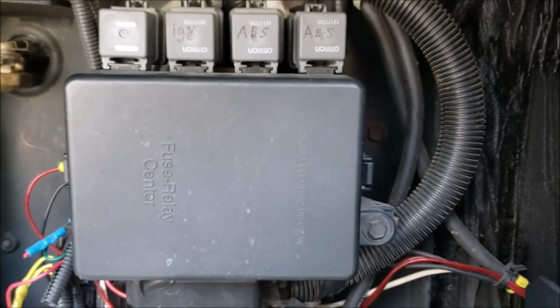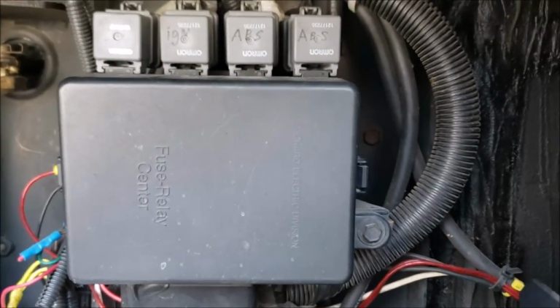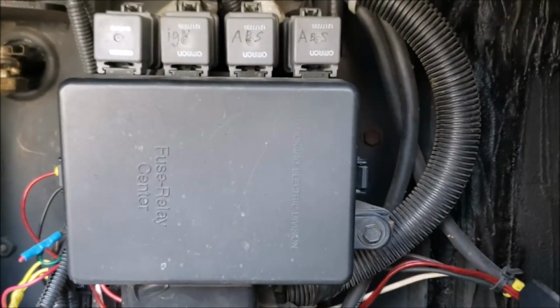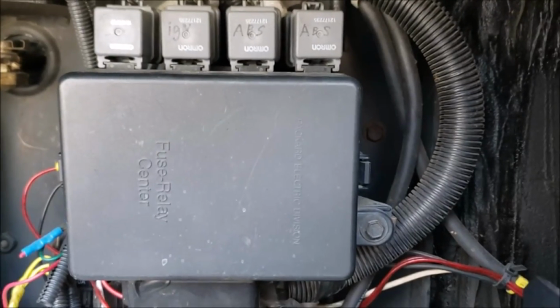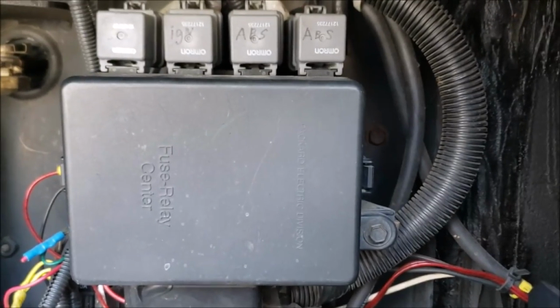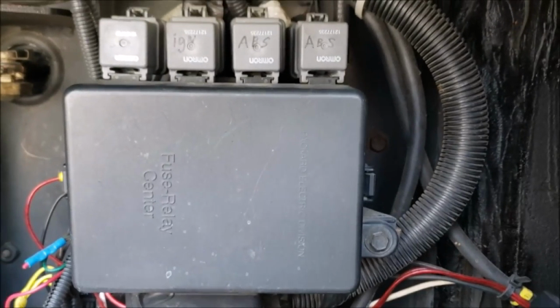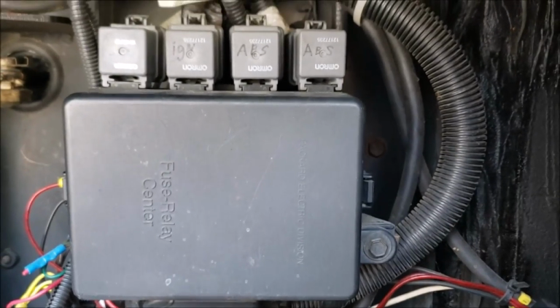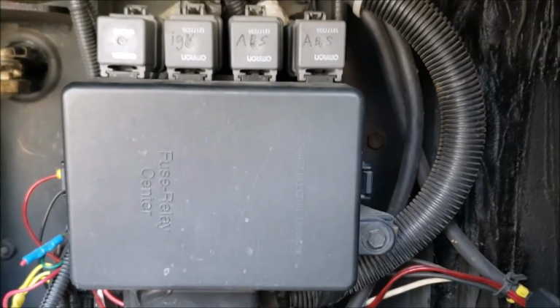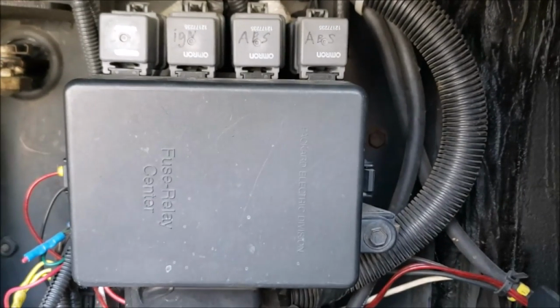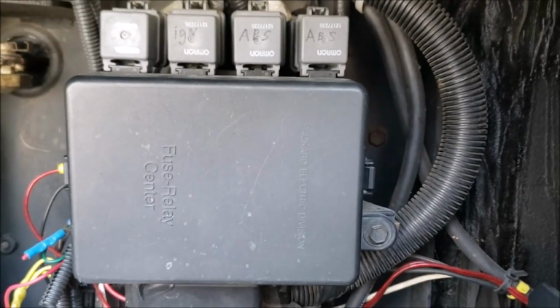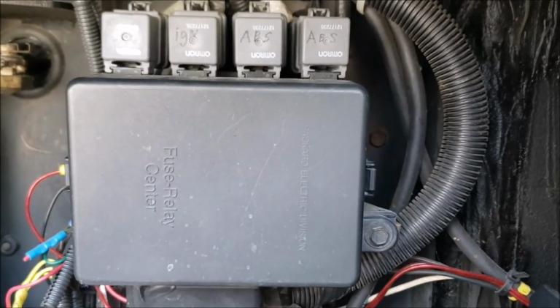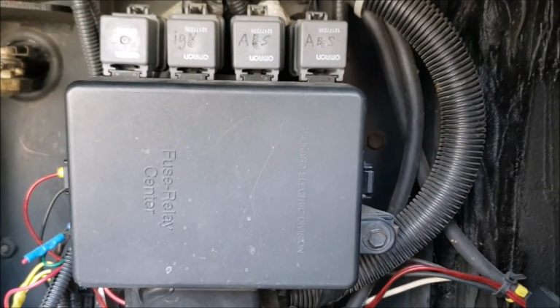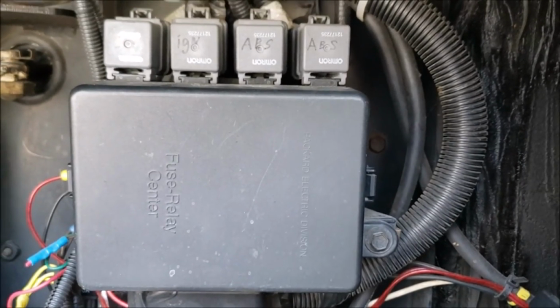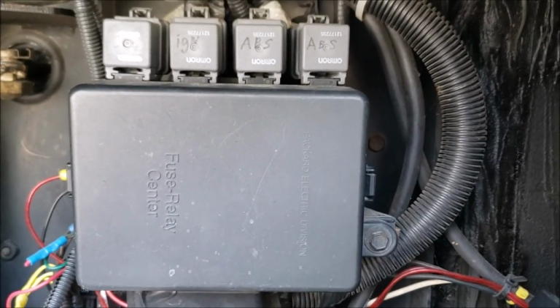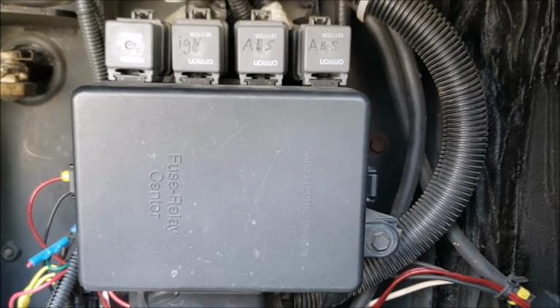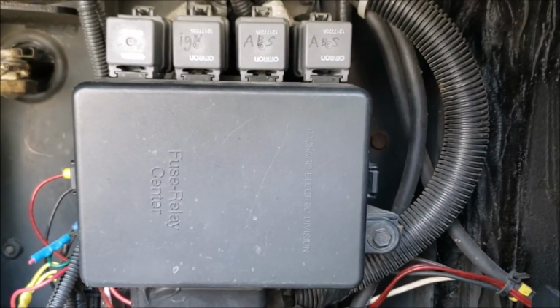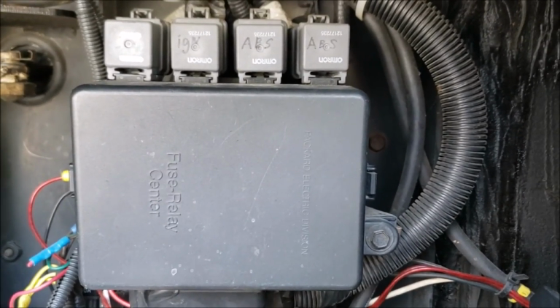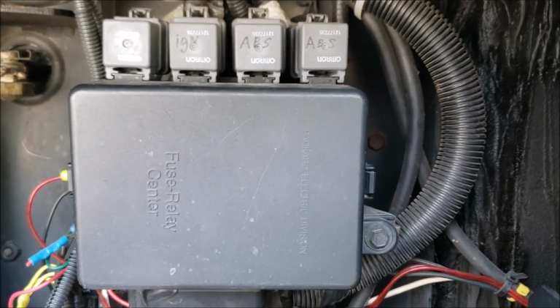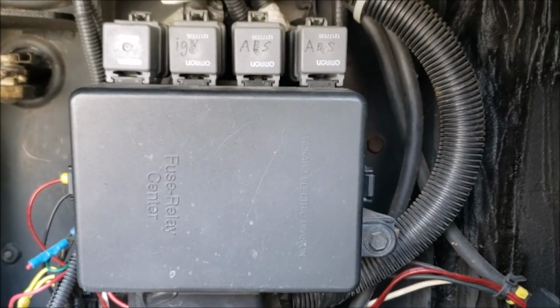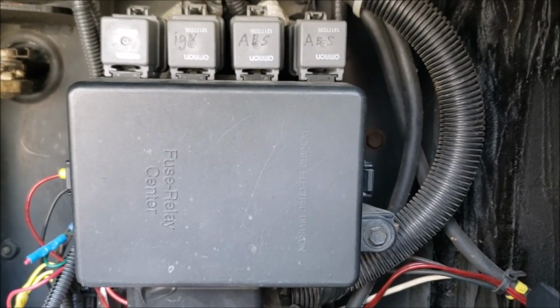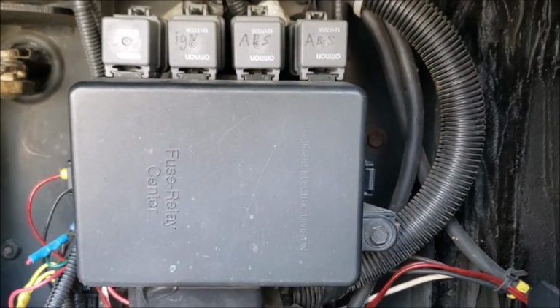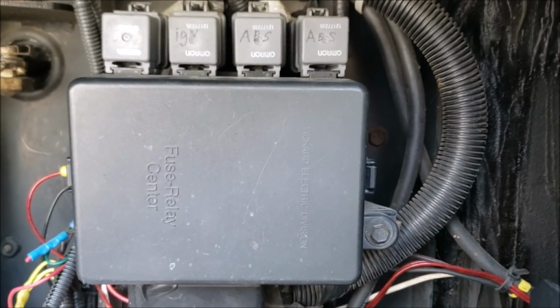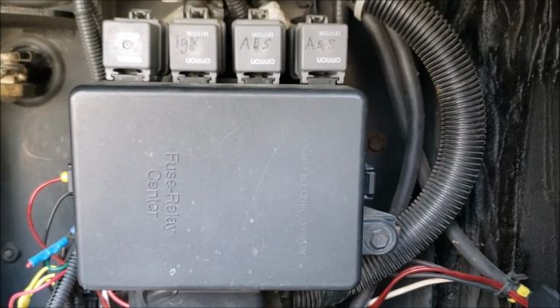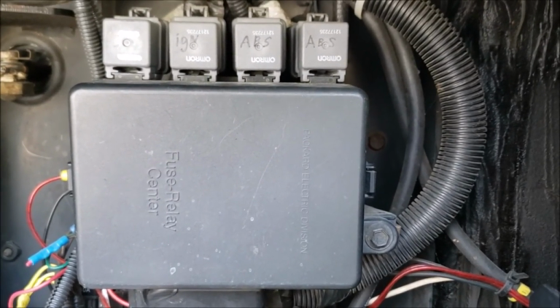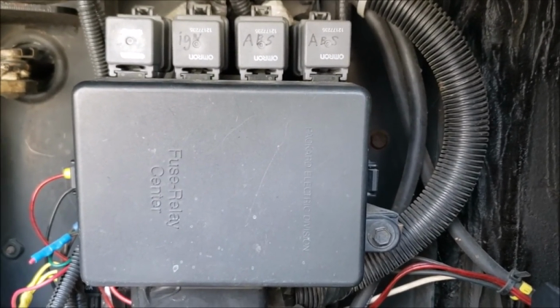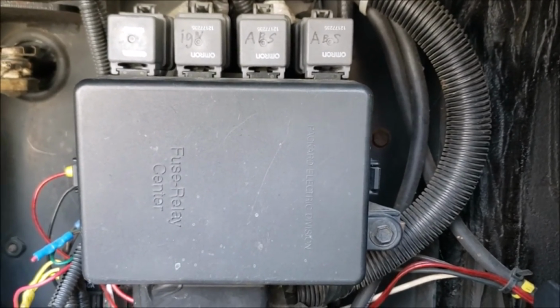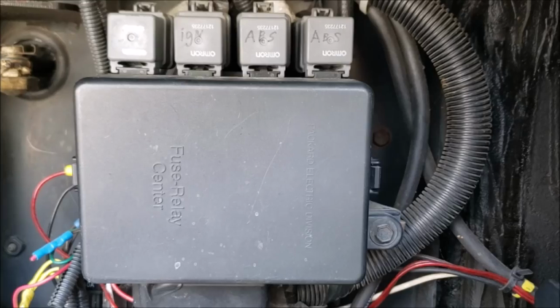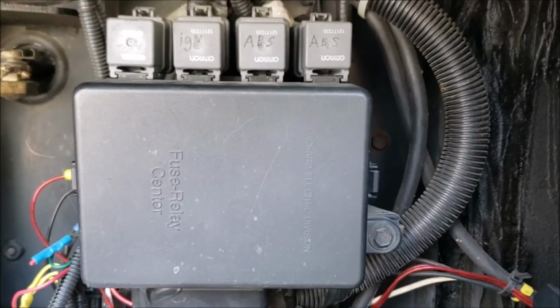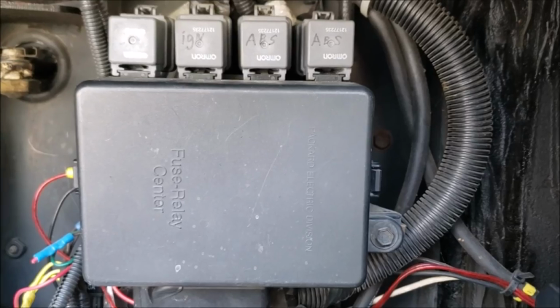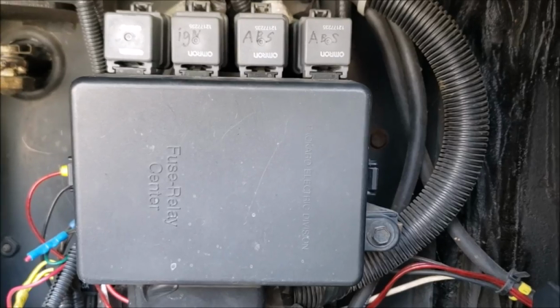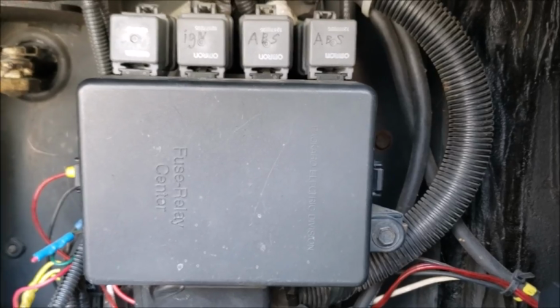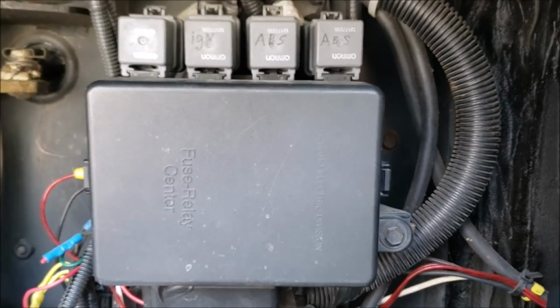Does everybody know what time it is? Well, it's time to stock up on some Workhorse Relays.